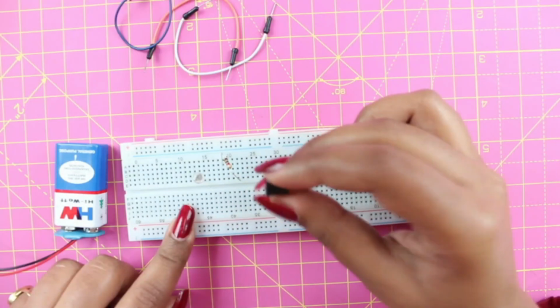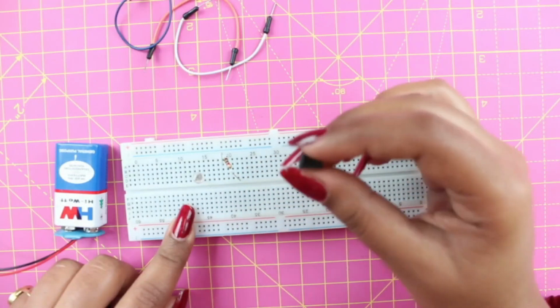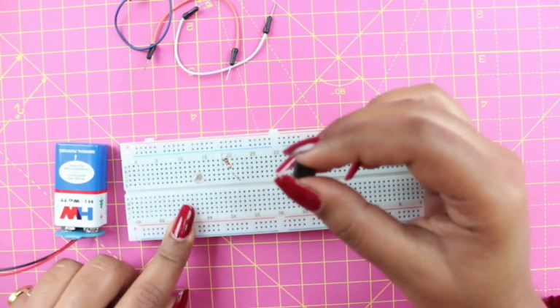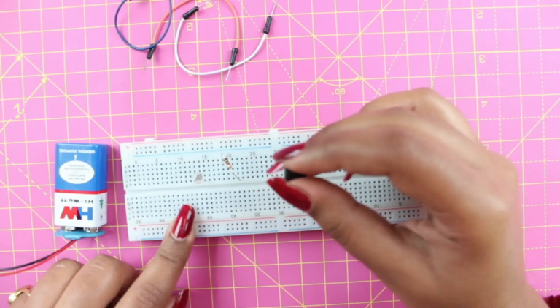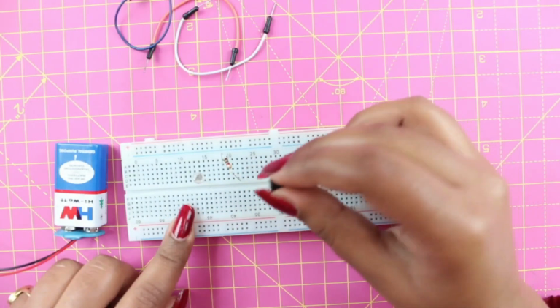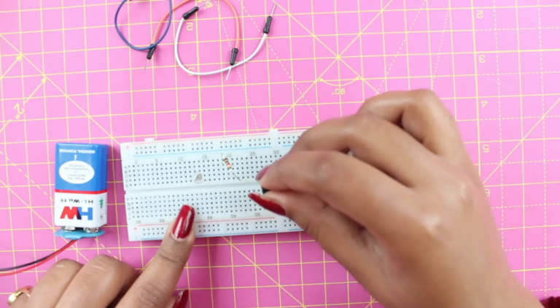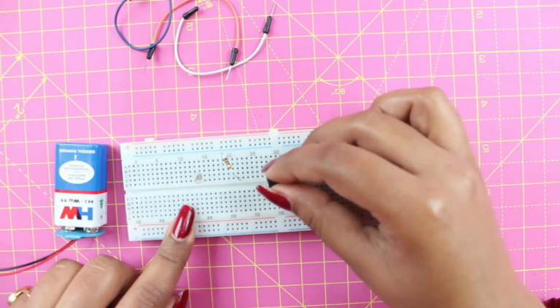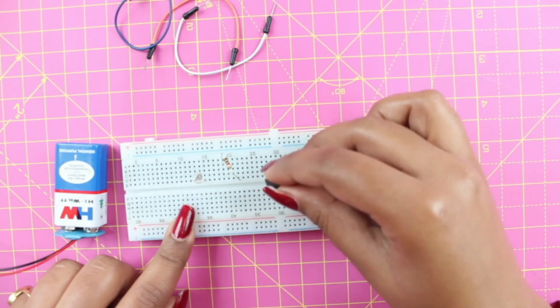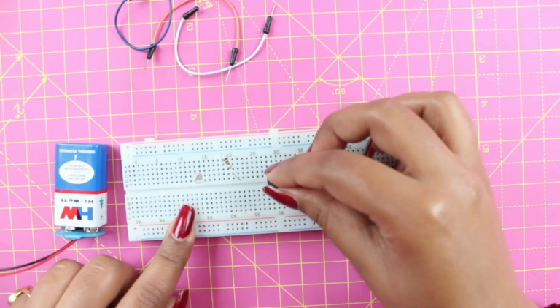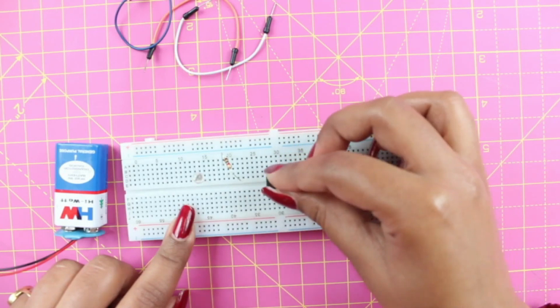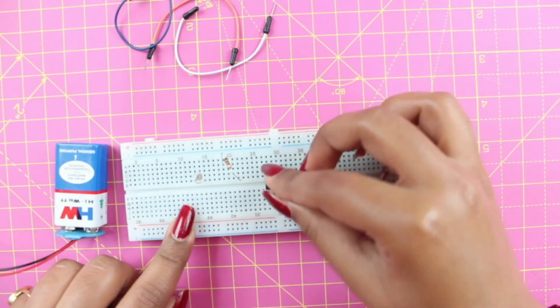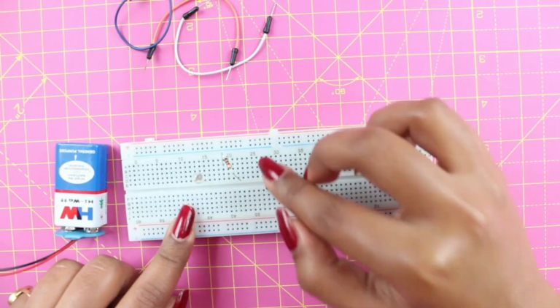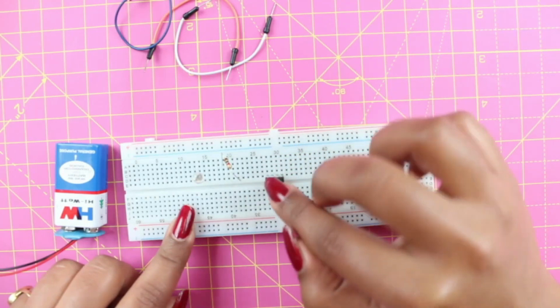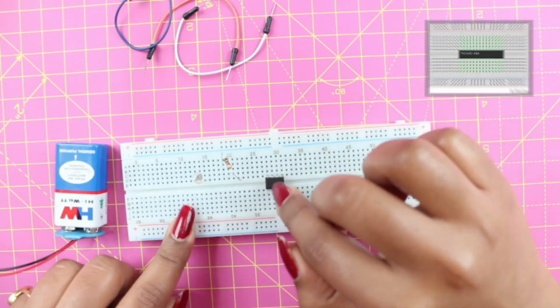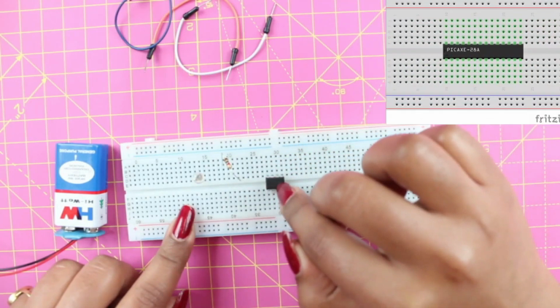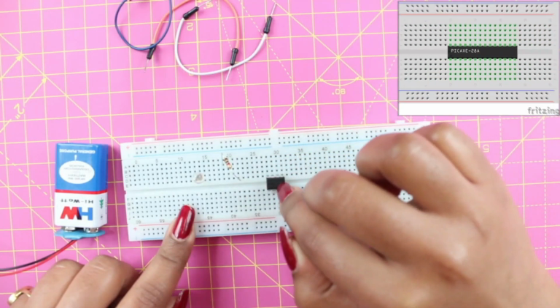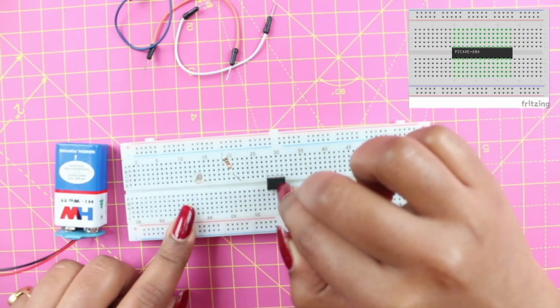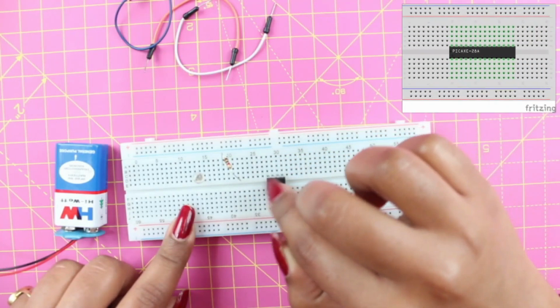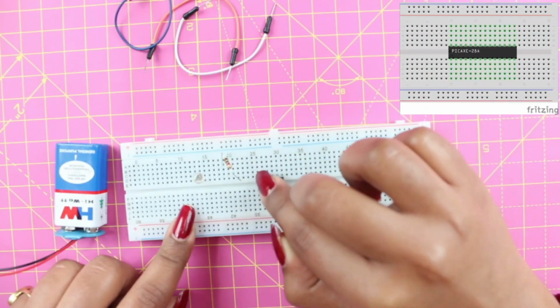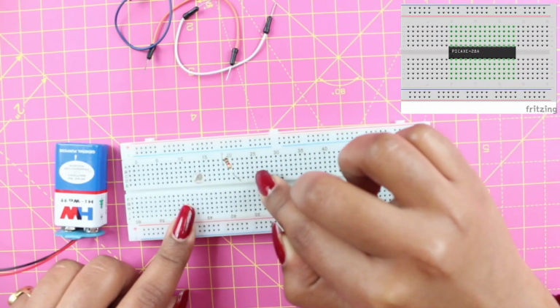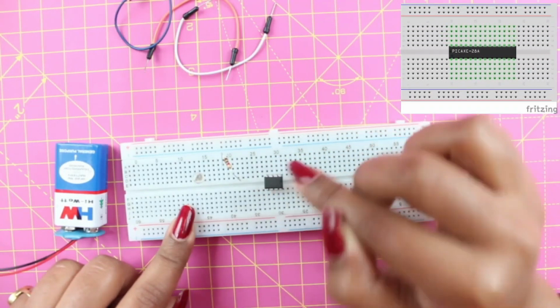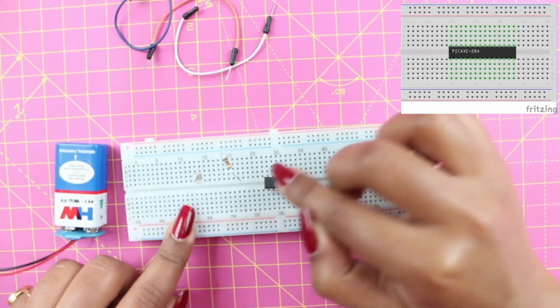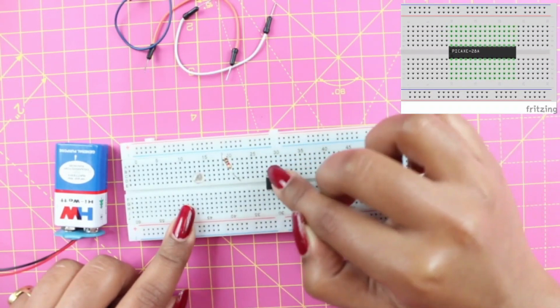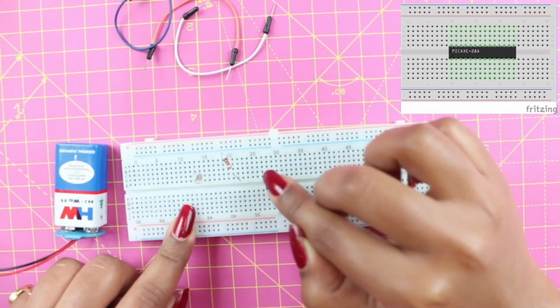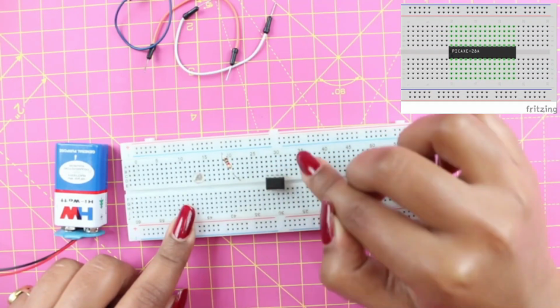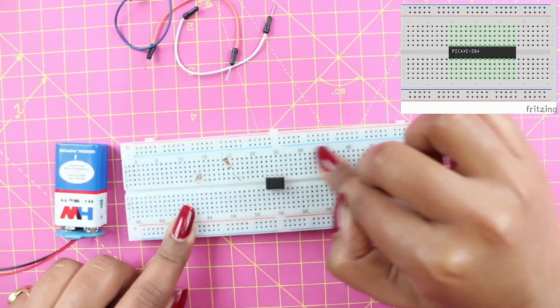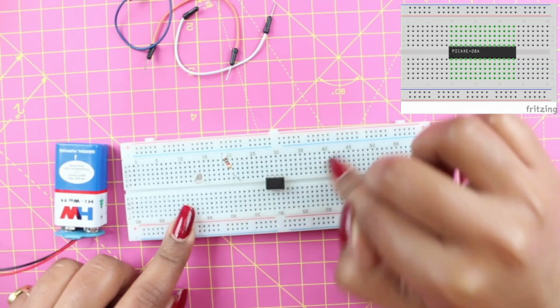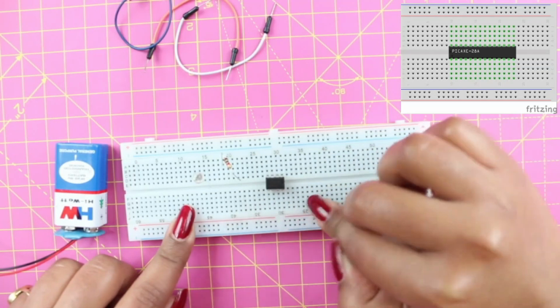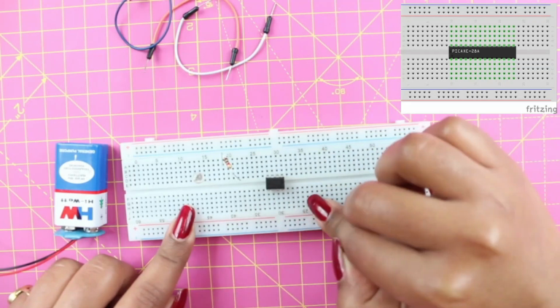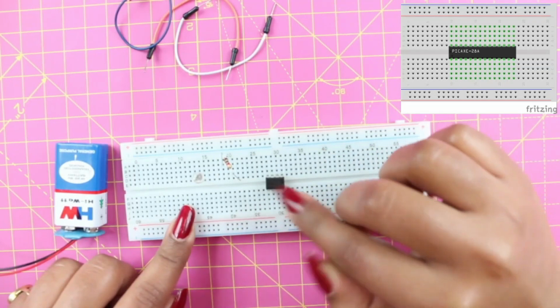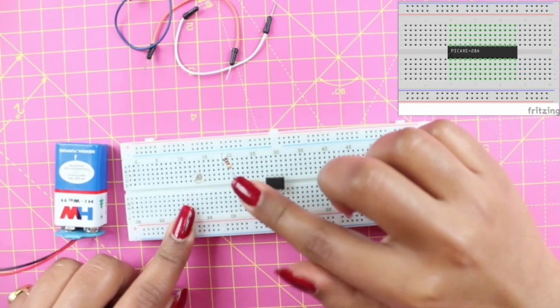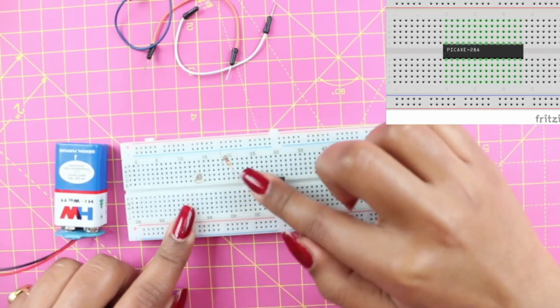So here's our IC. Always connect your IC in this way. If we connect the IC in the same column, it may get short circuited.